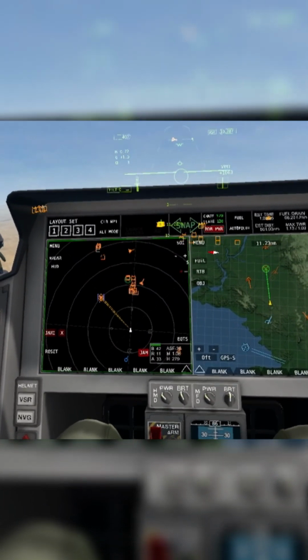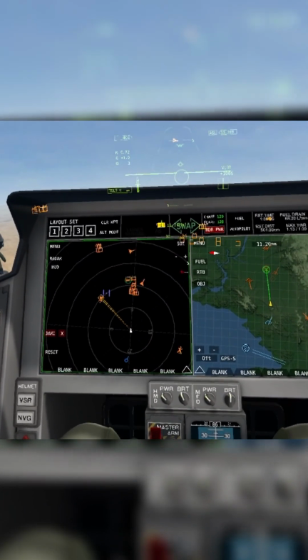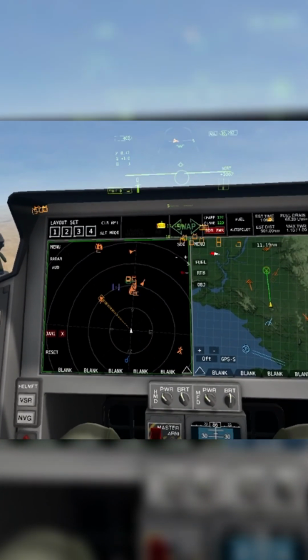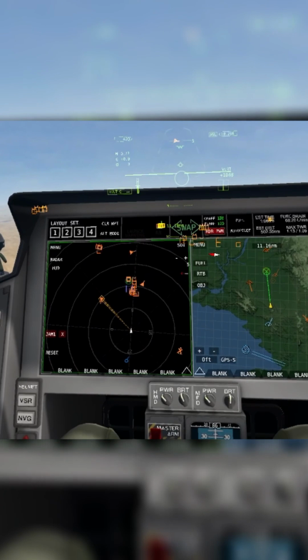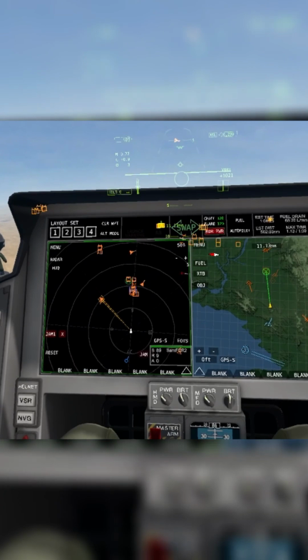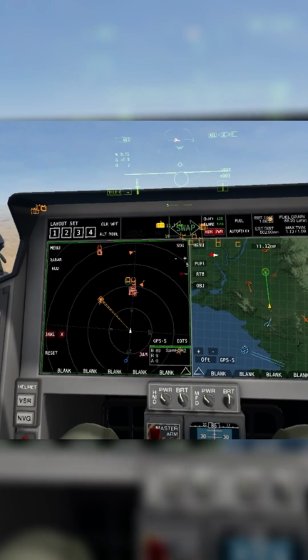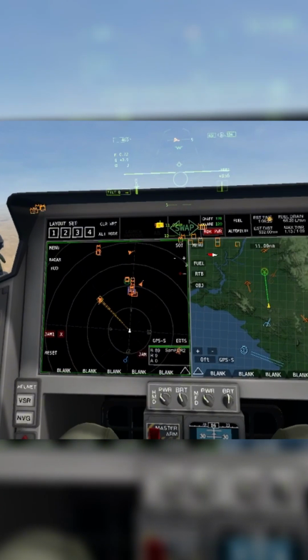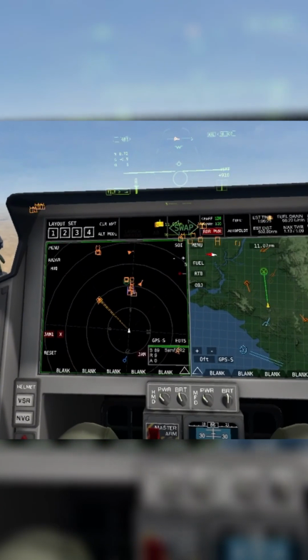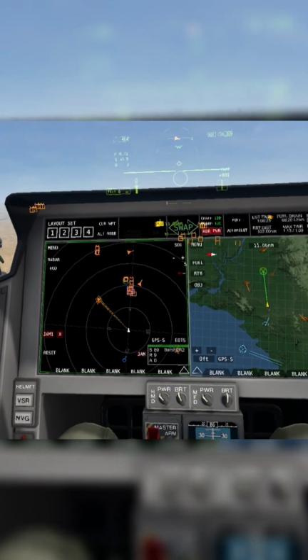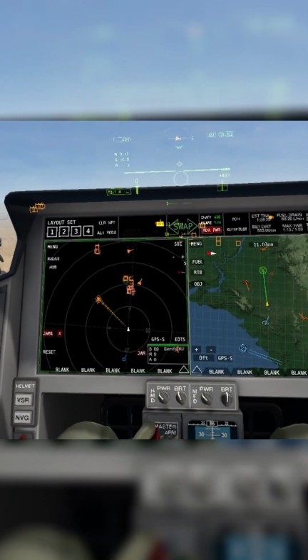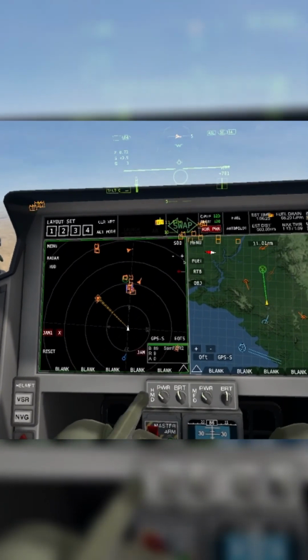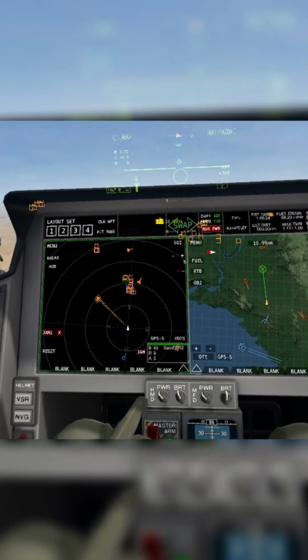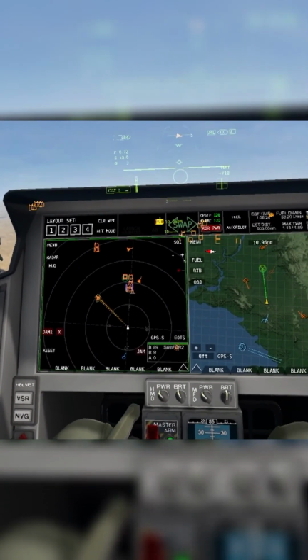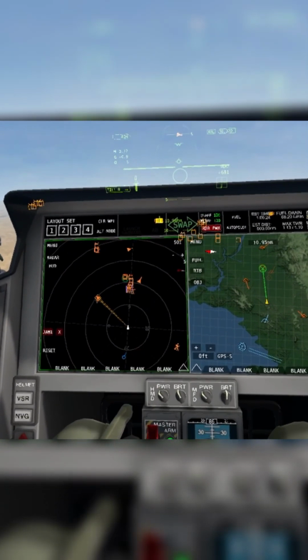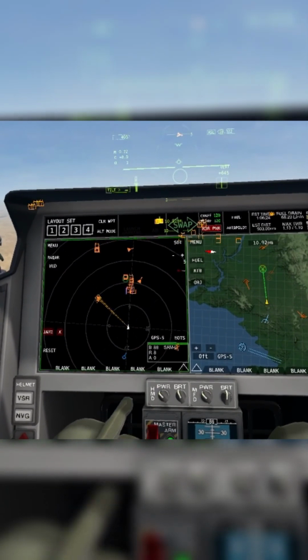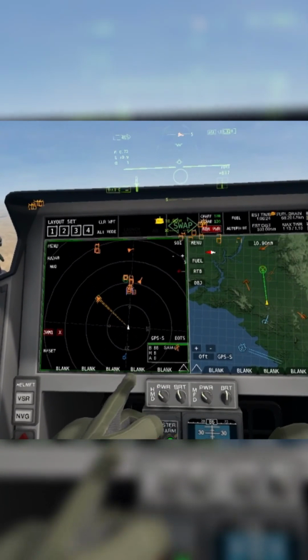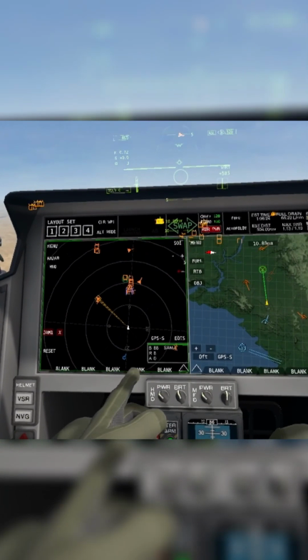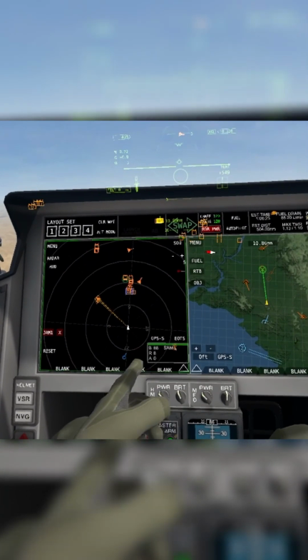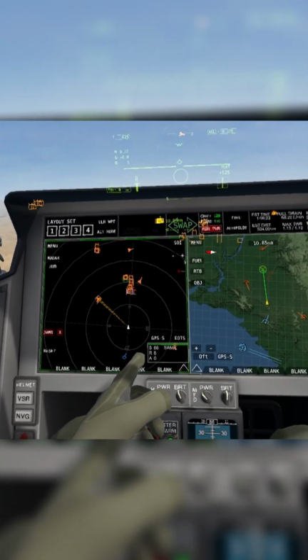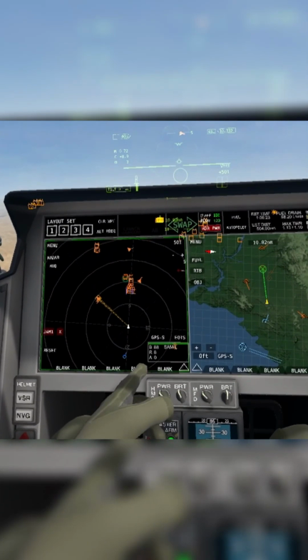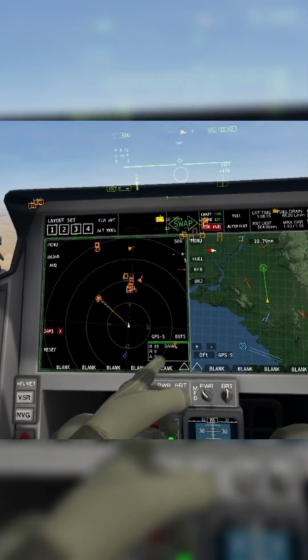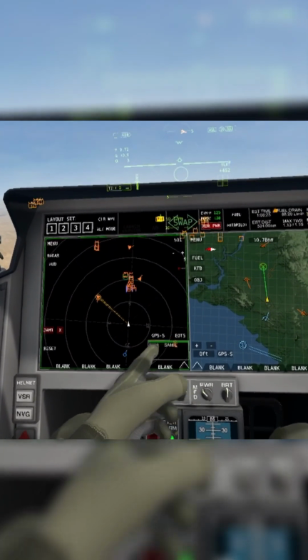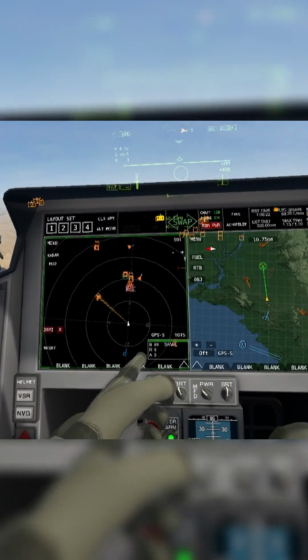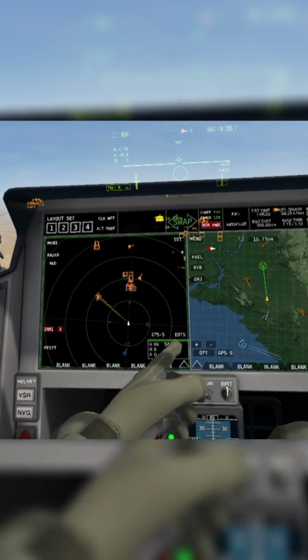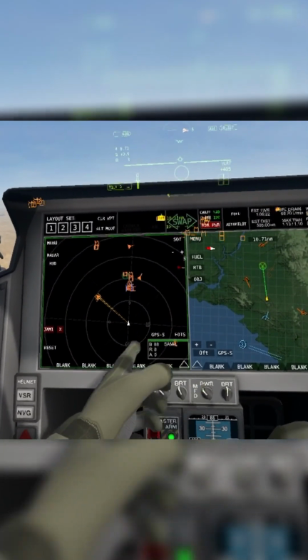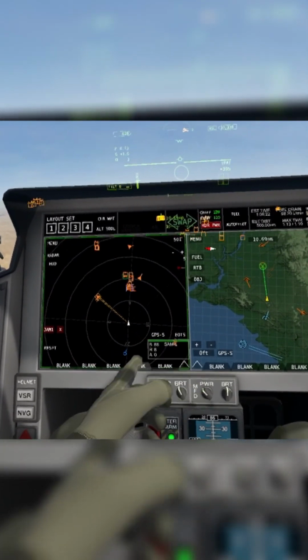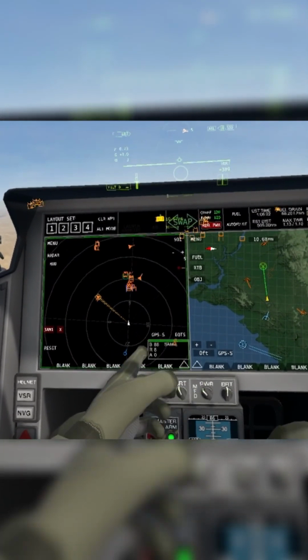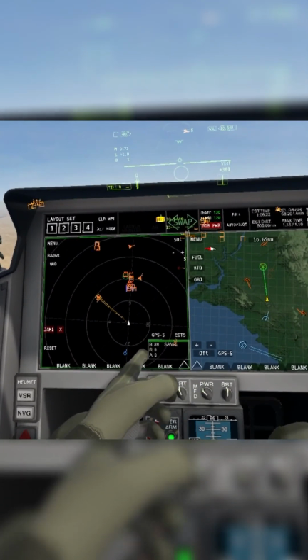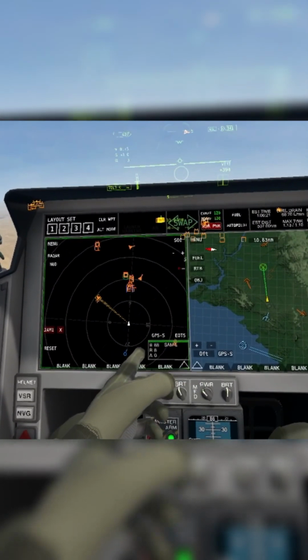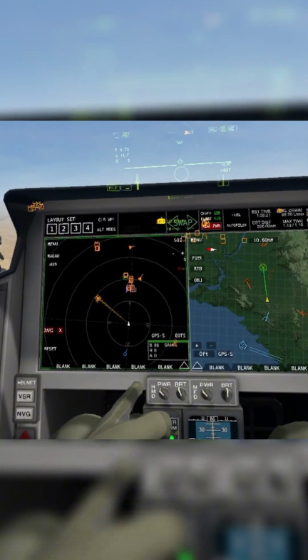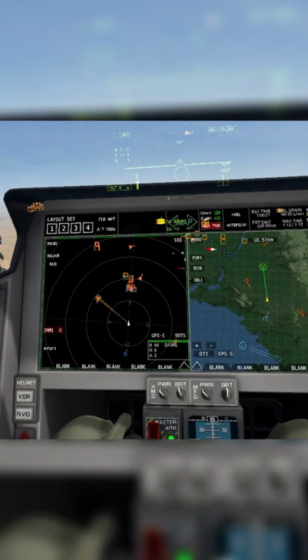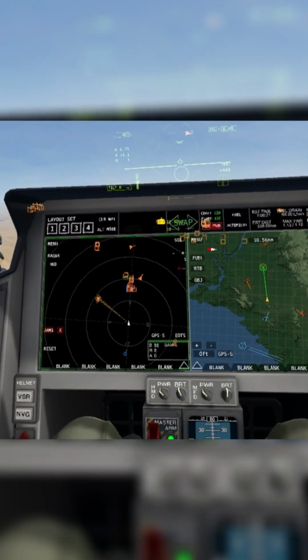You can jam up to two targets at a time. If it is a jammable radar, a jam button will appear. If not, it won't.